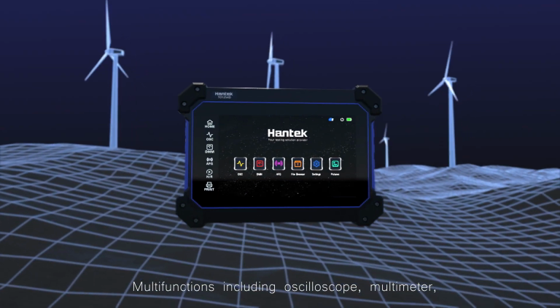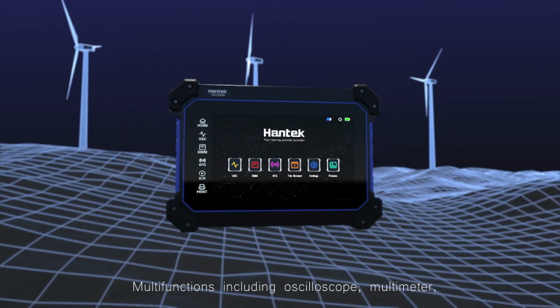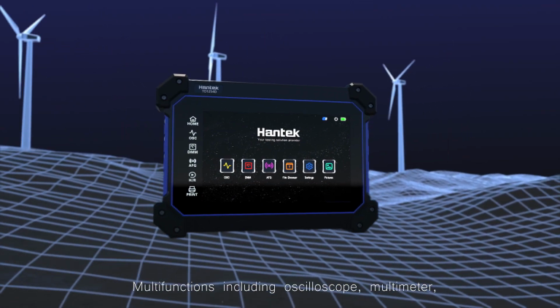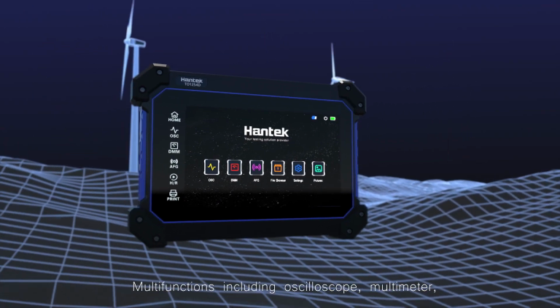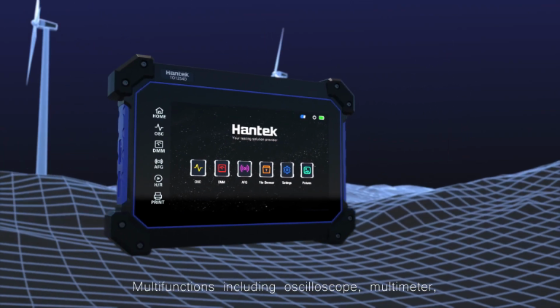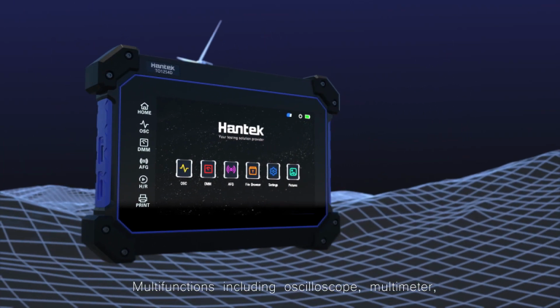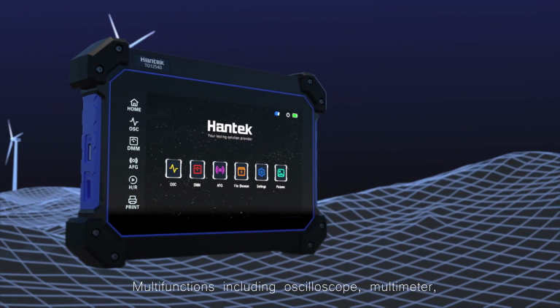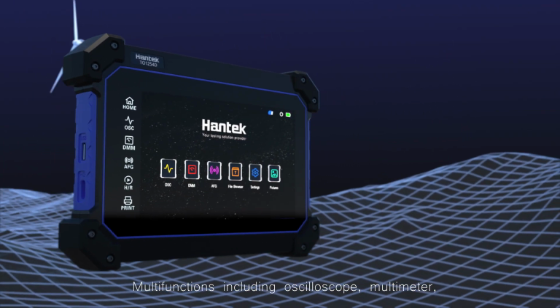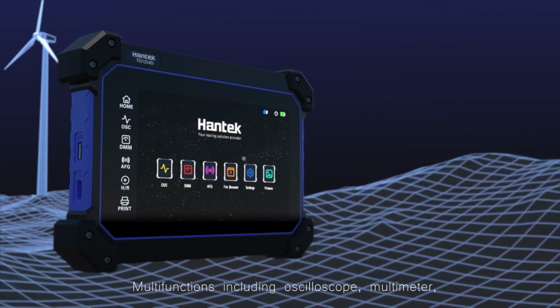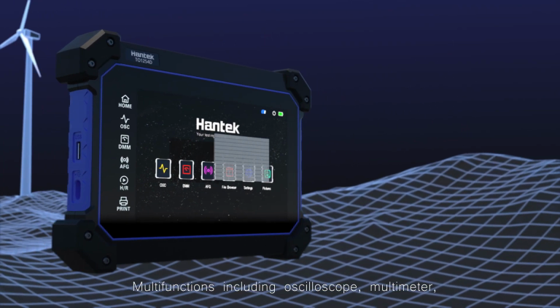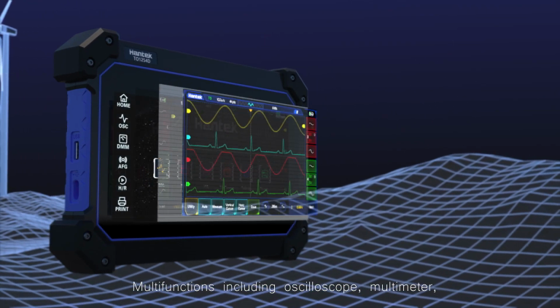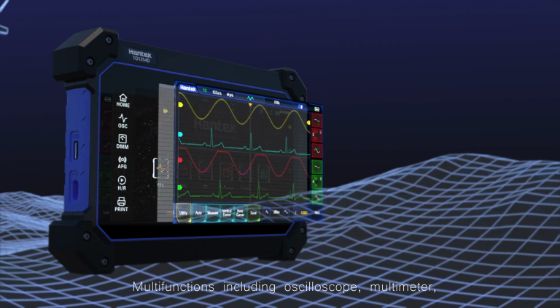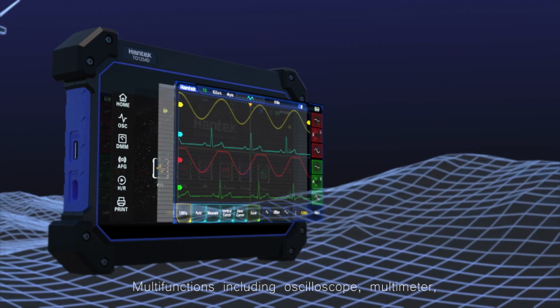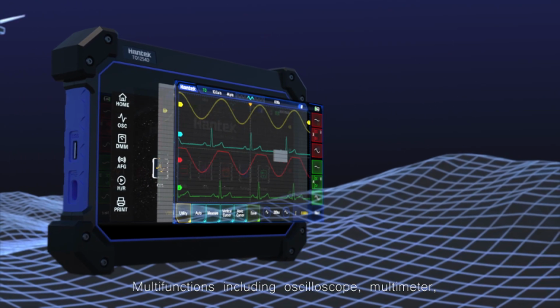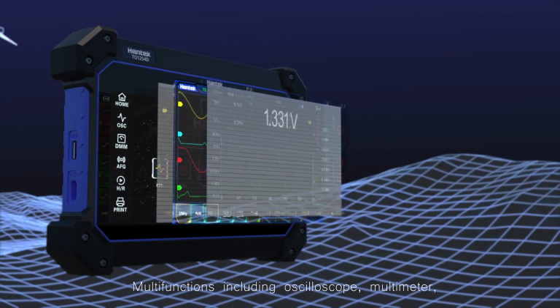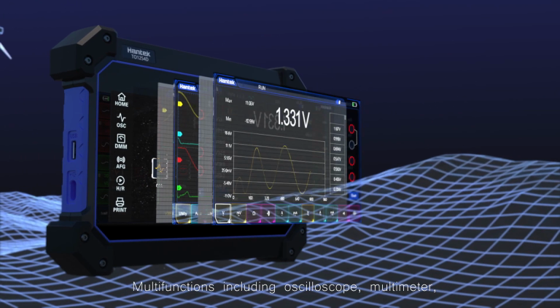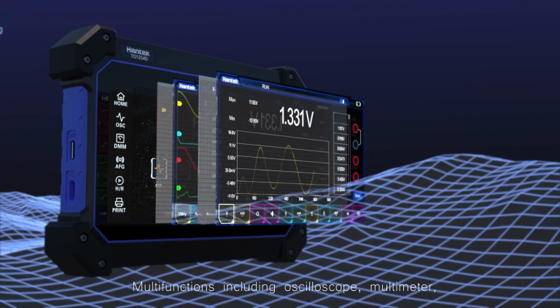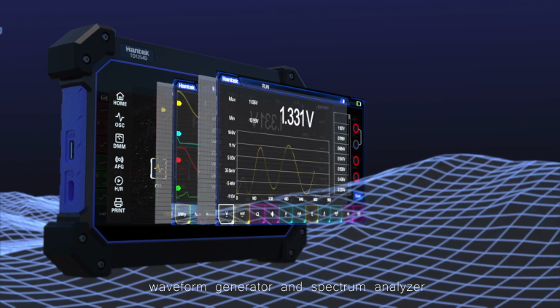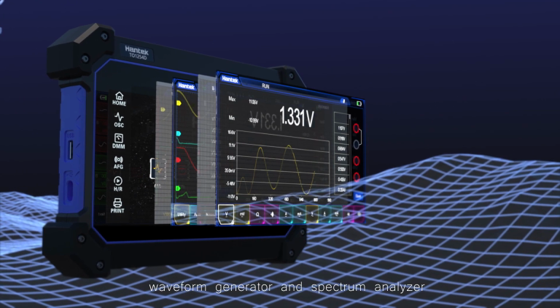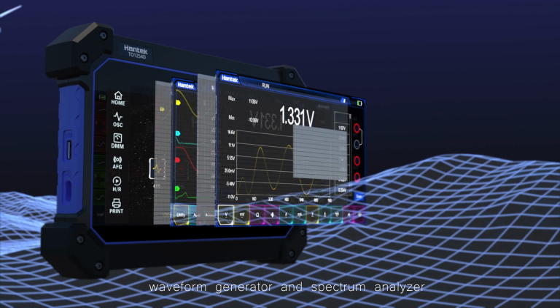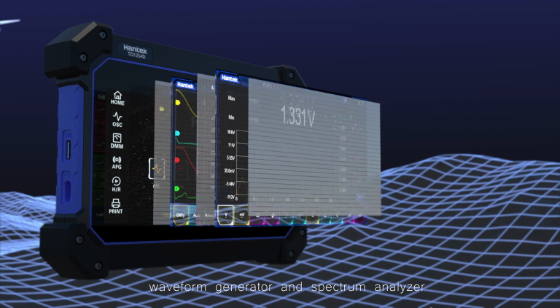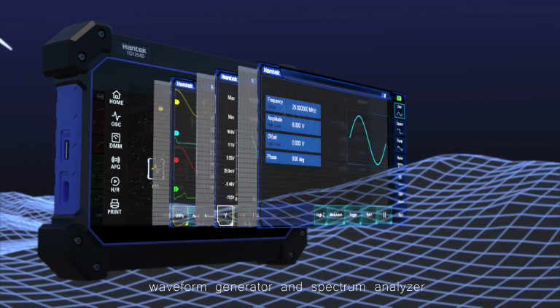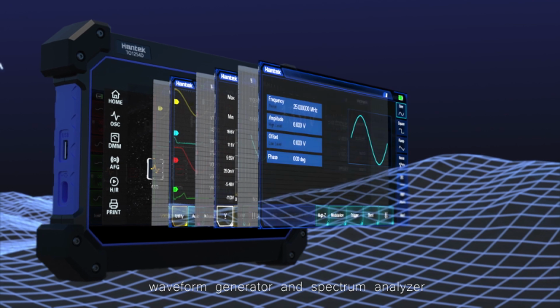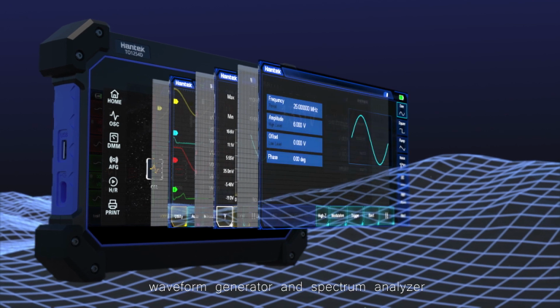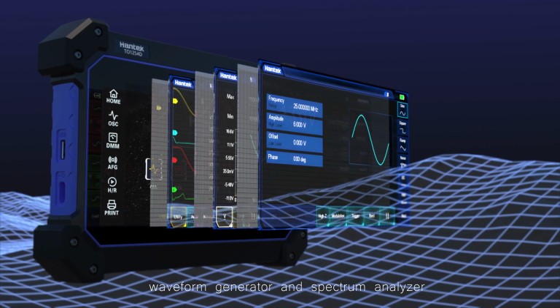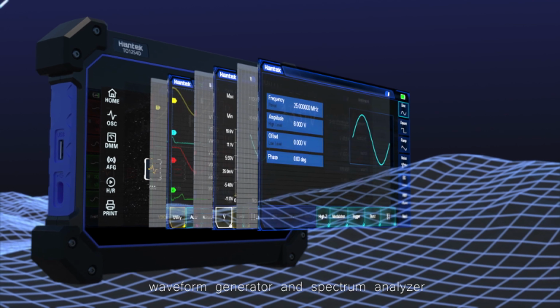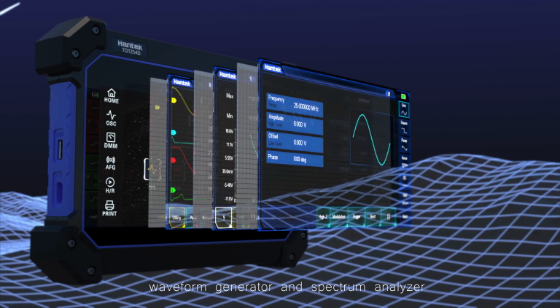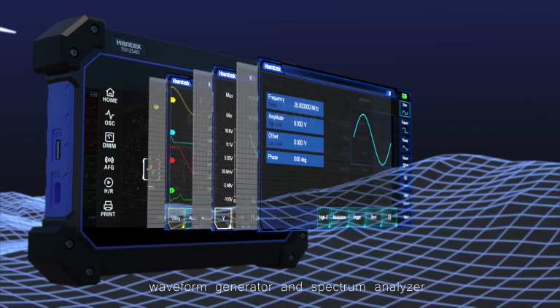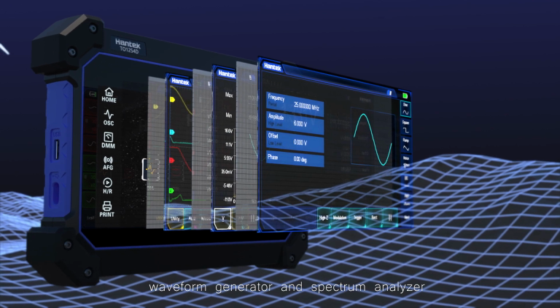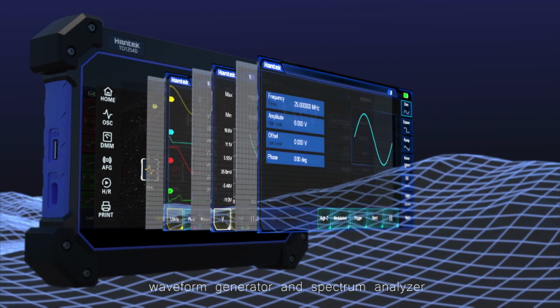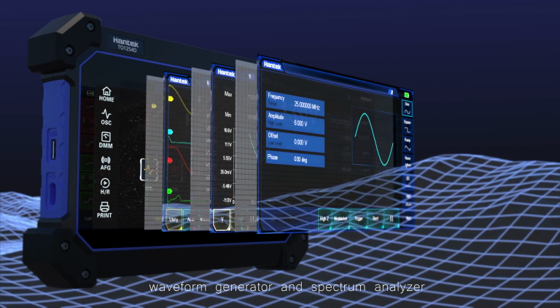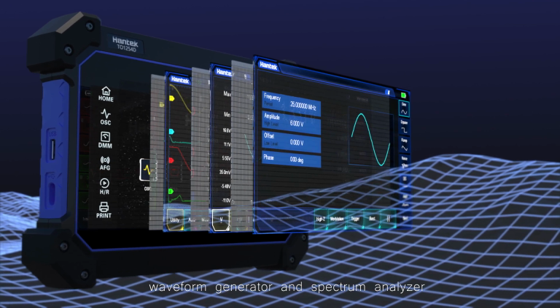Motive functions including oscilloscope, multimeter, waveform generator, and spectrum analyzer.